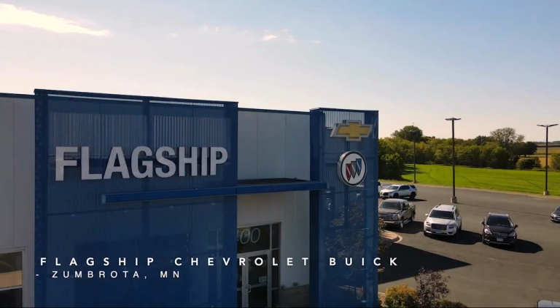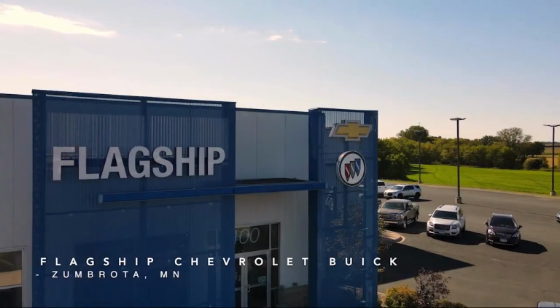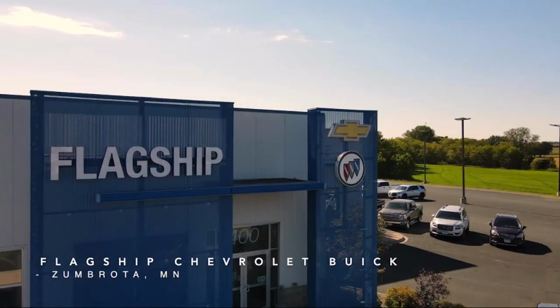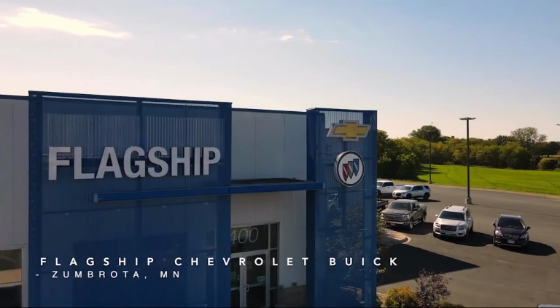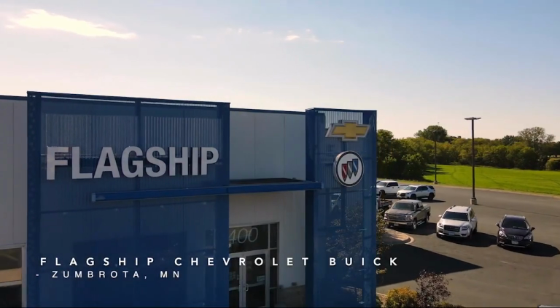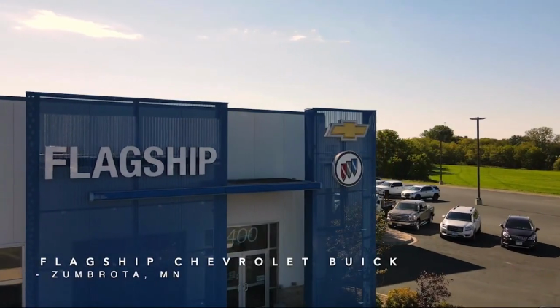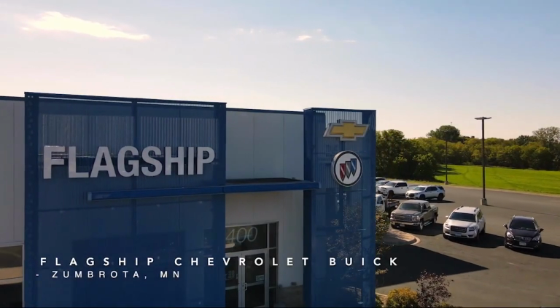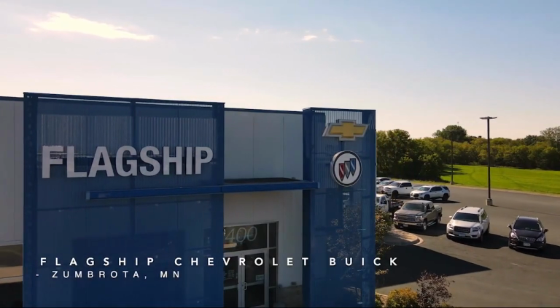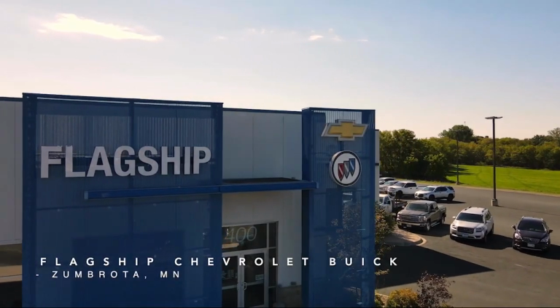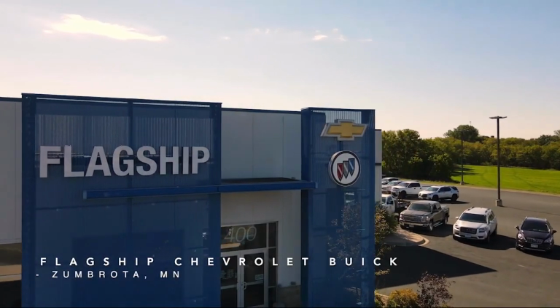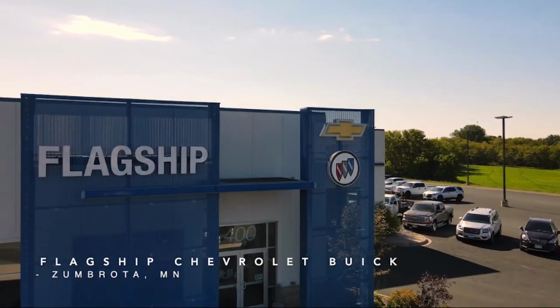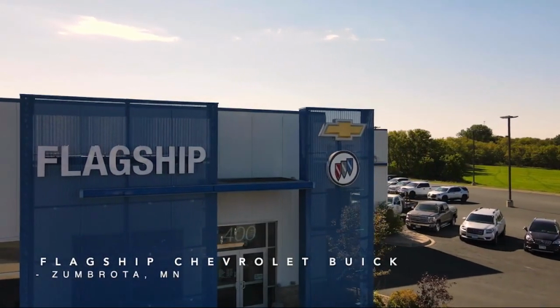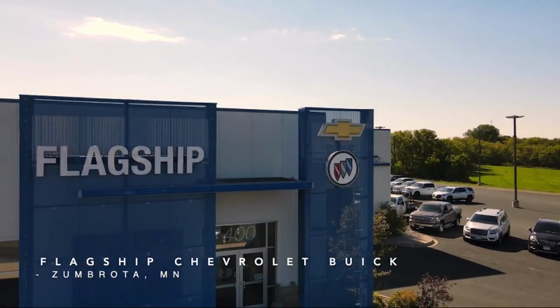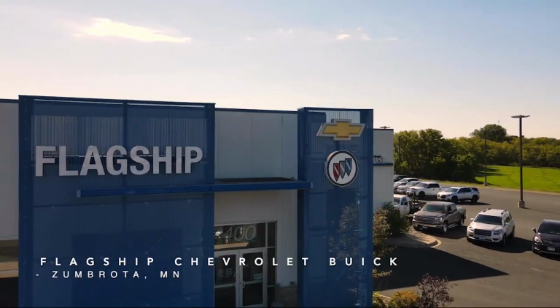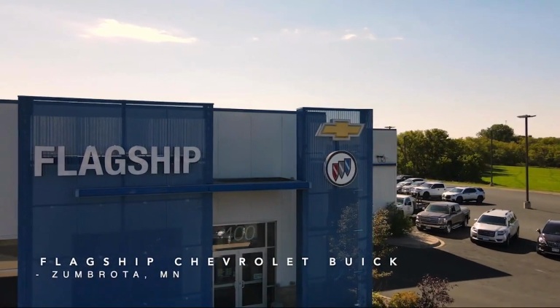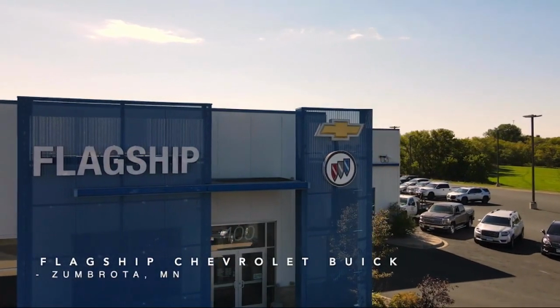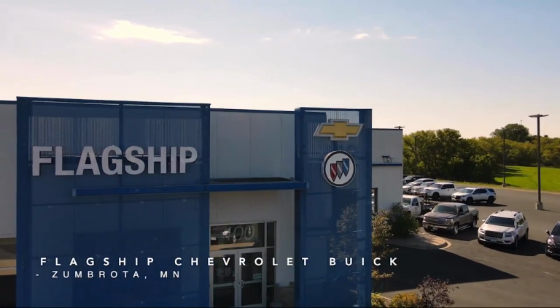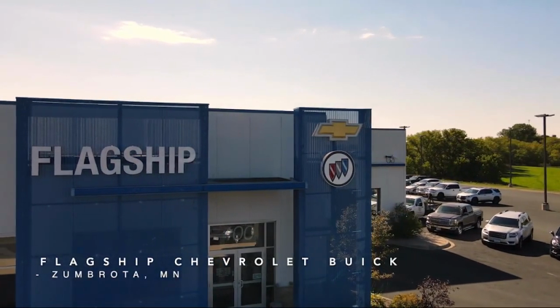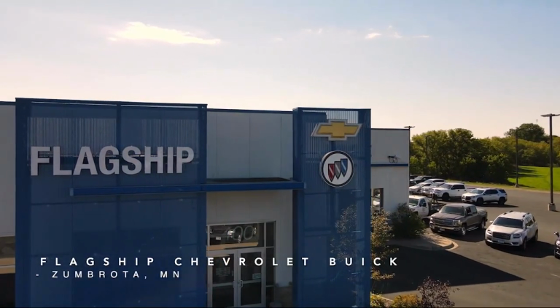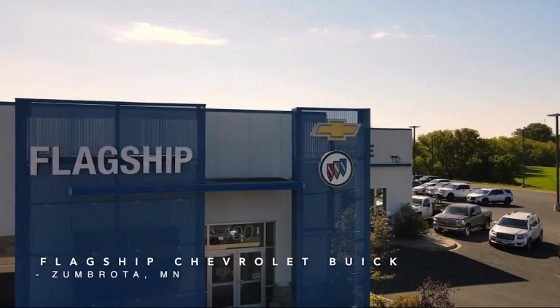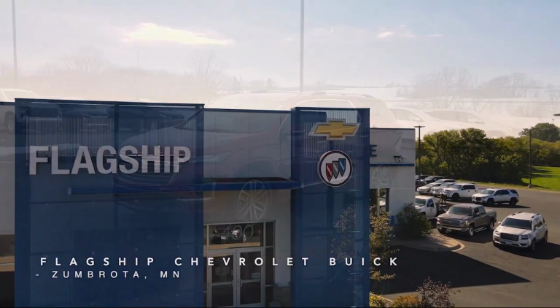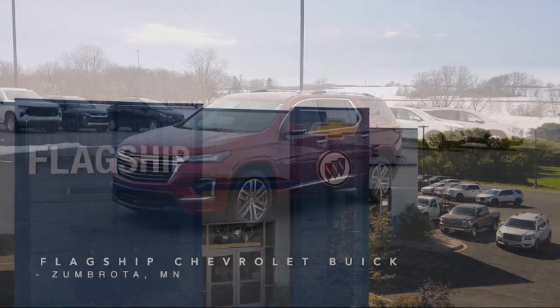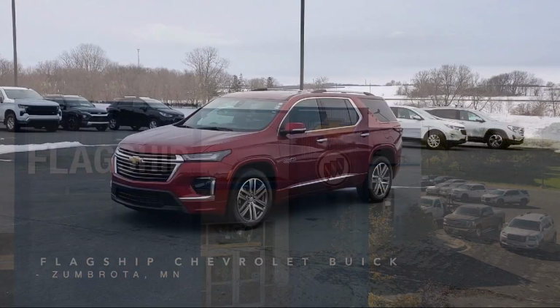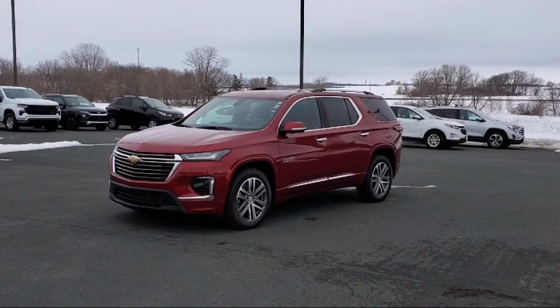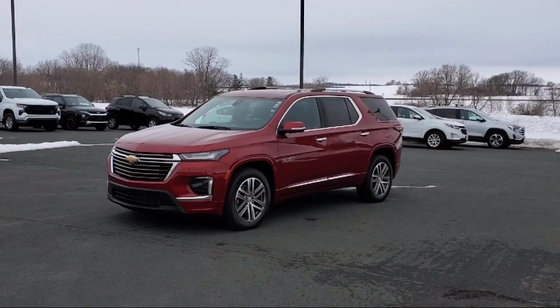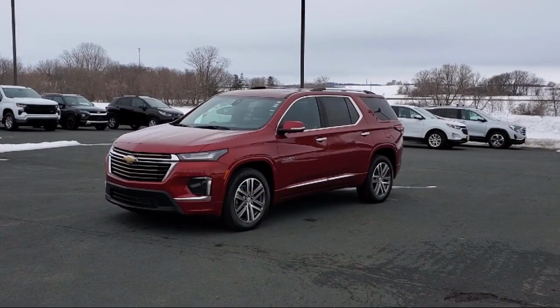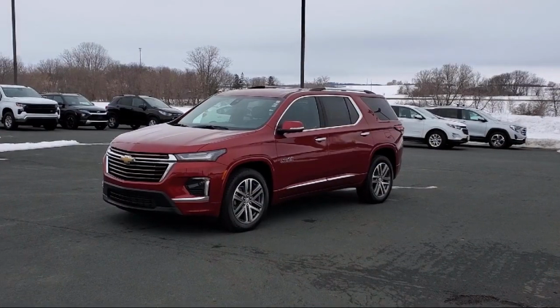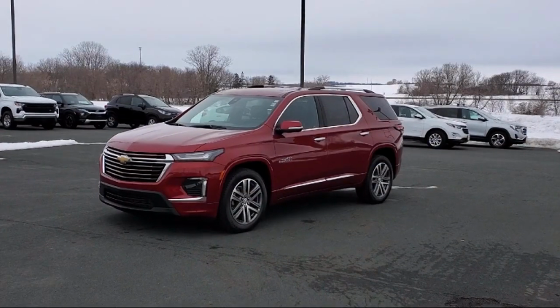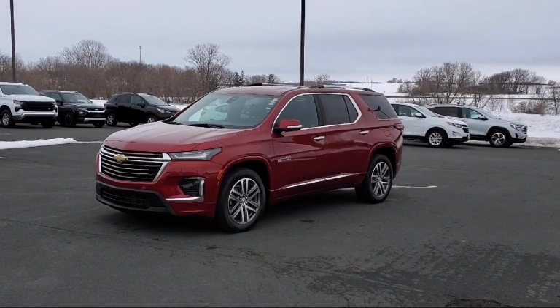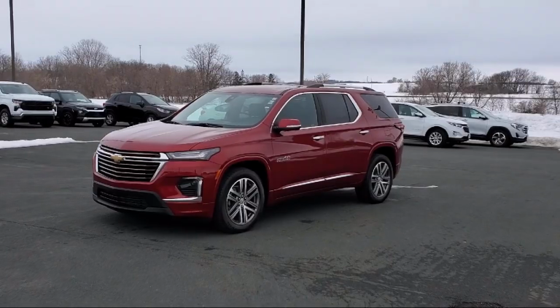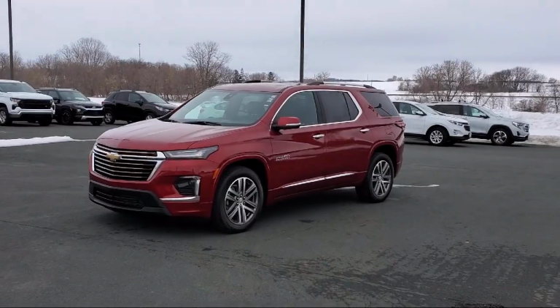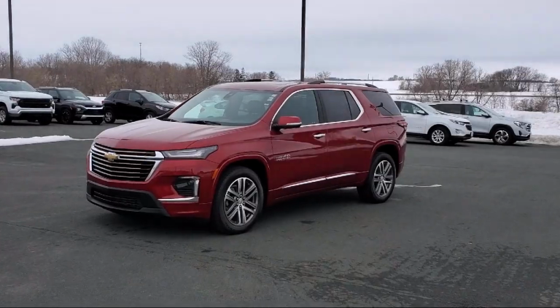Welcome to Flagship Chevrolet Buick, and here's a look at one of our great vehicles for sale.